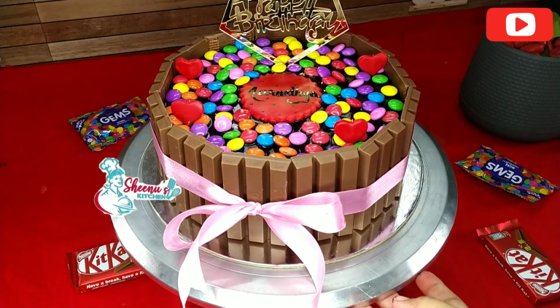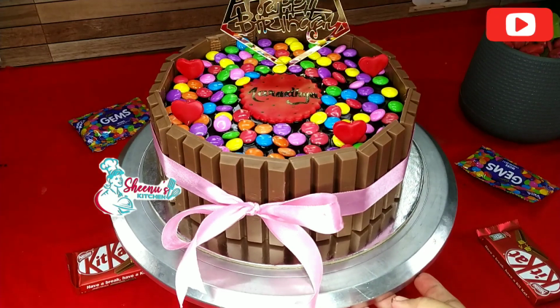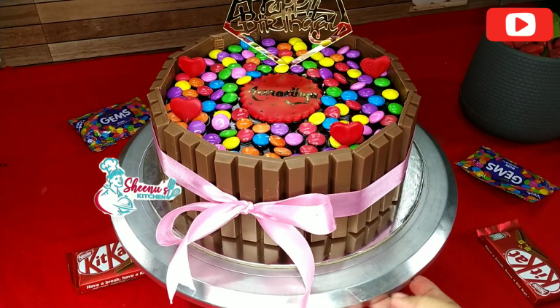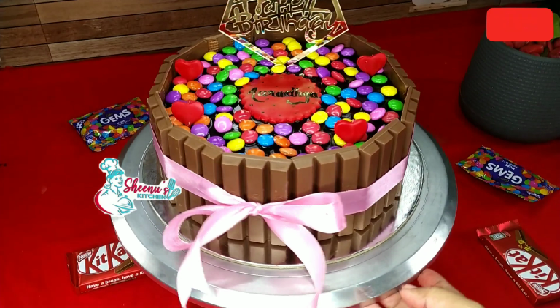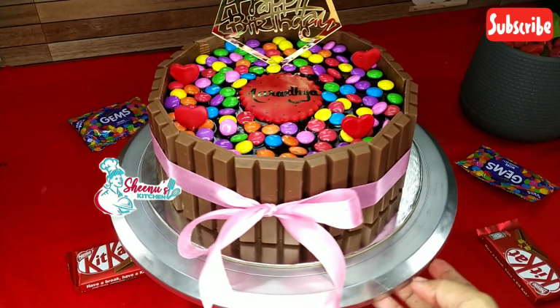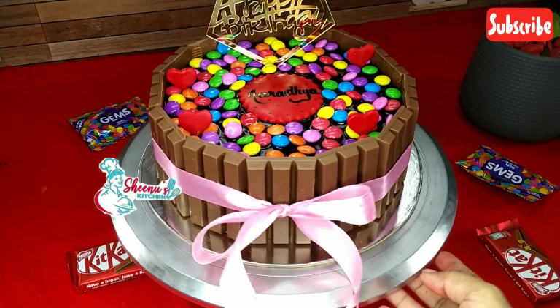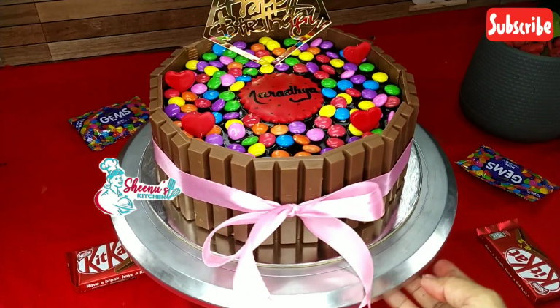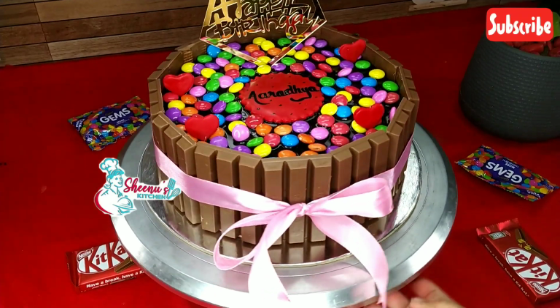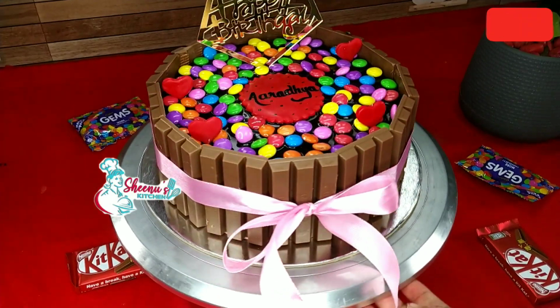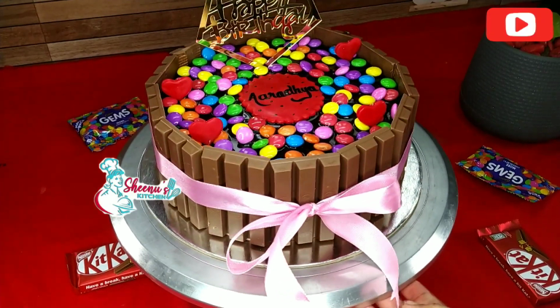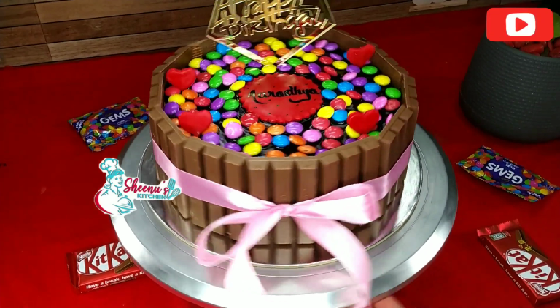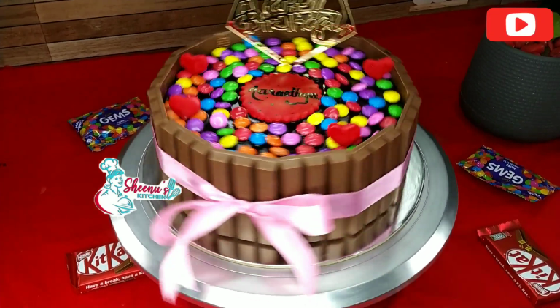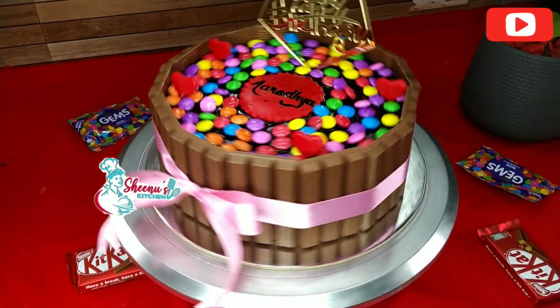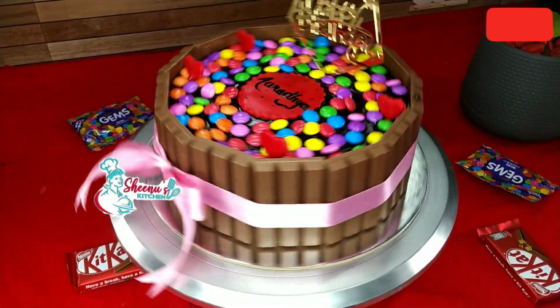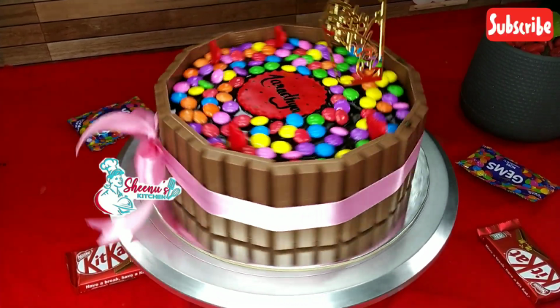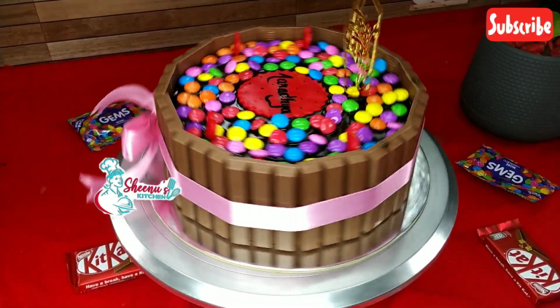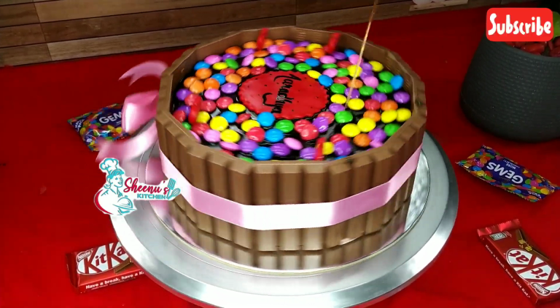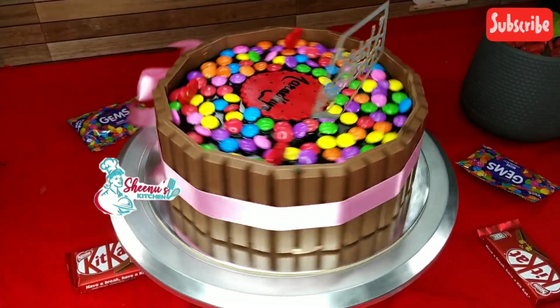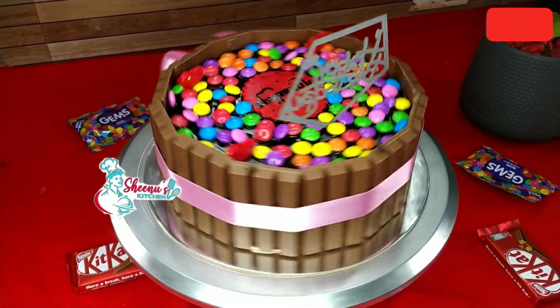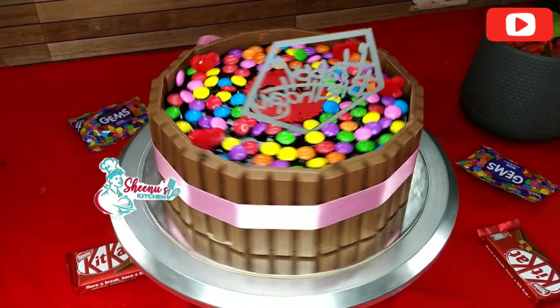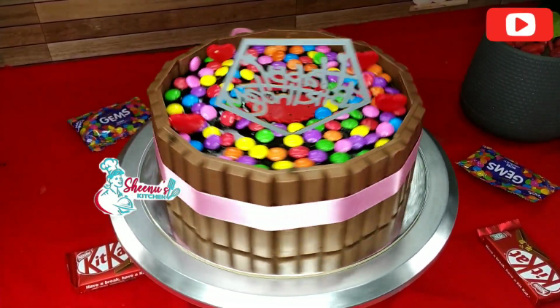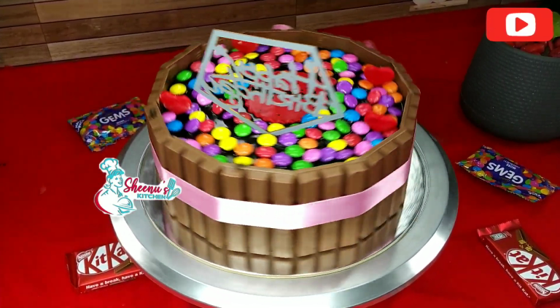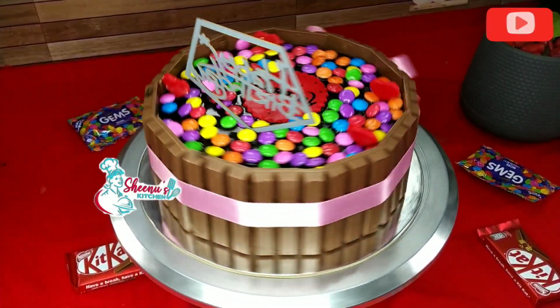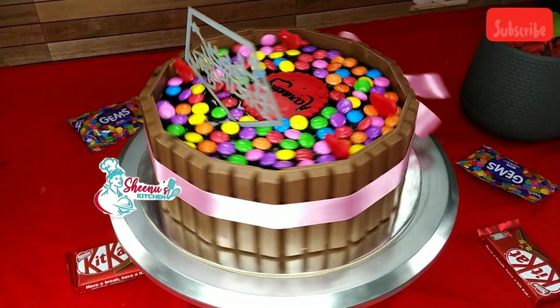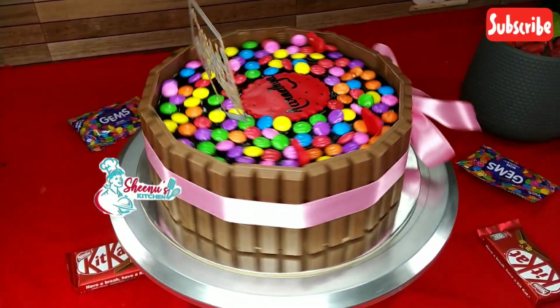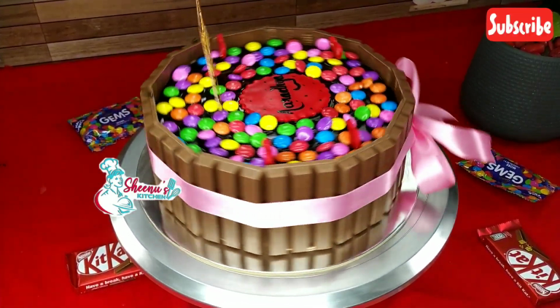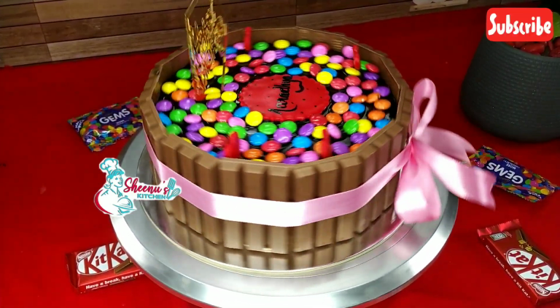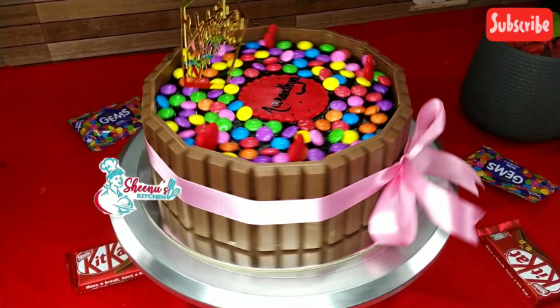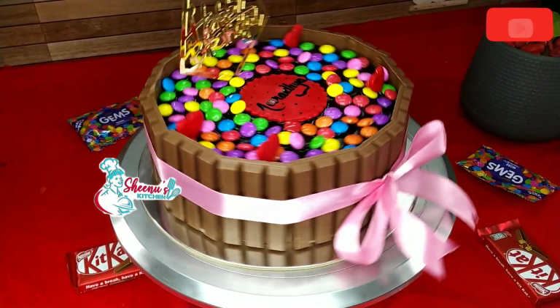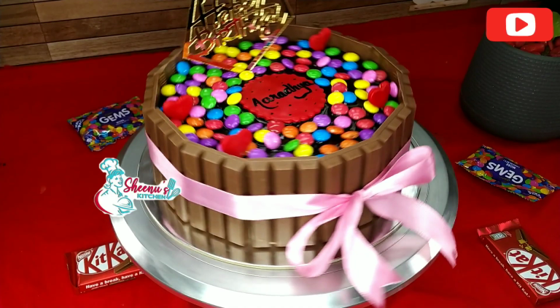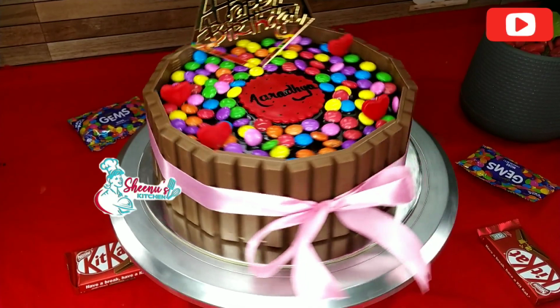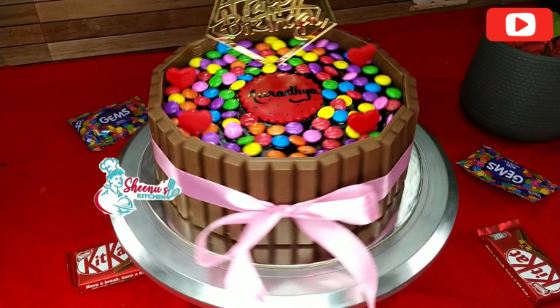Hi all, welcome back to Sheena's Kitchen. Today I am going to show you a little bit of Kit Kat cake.